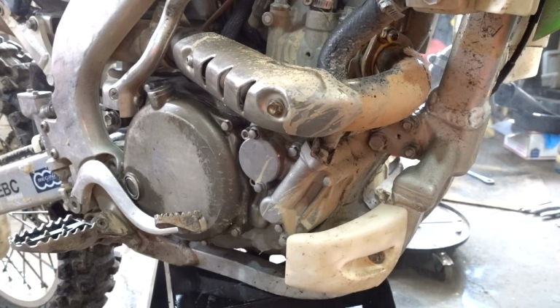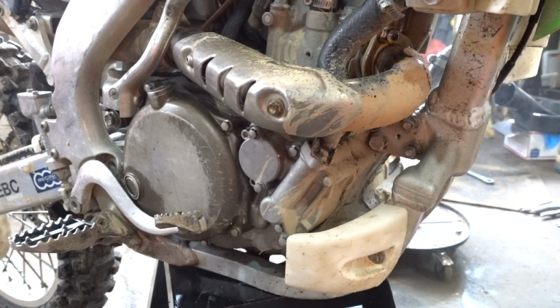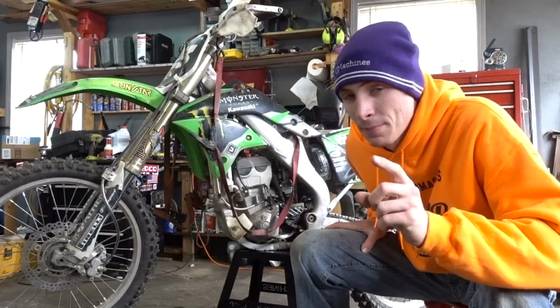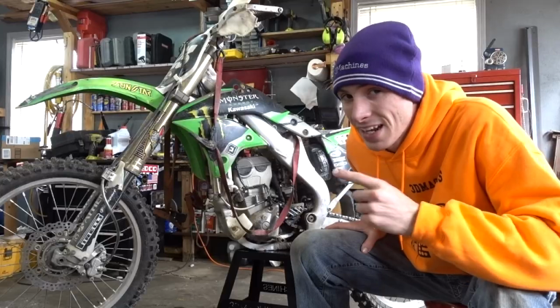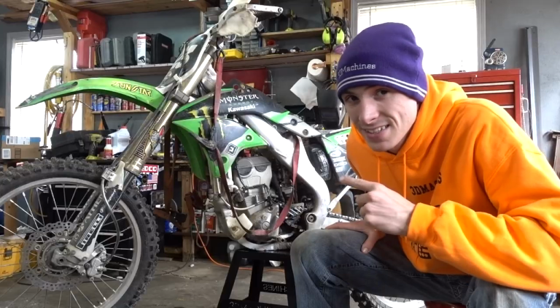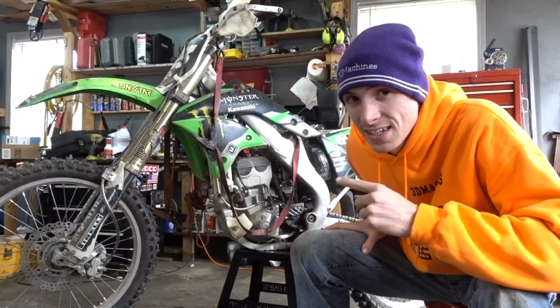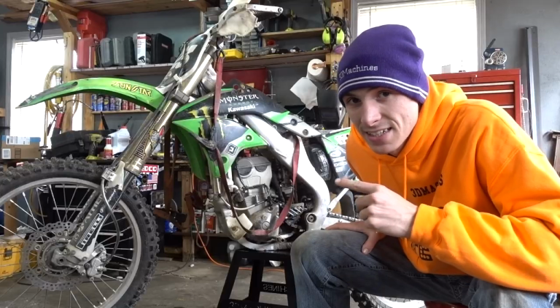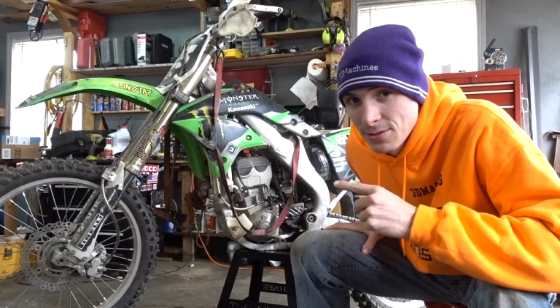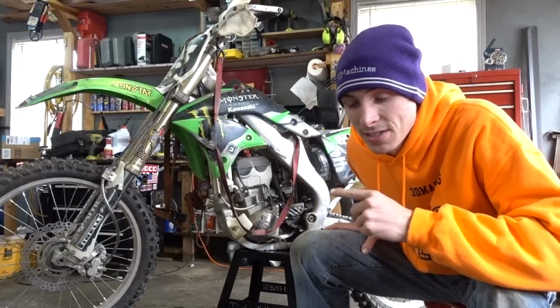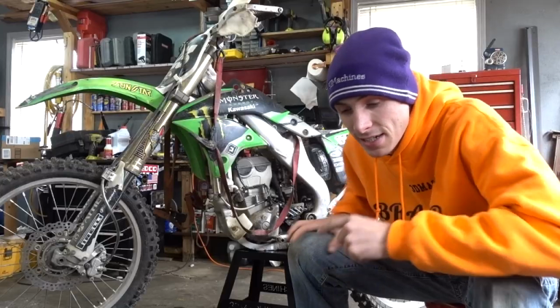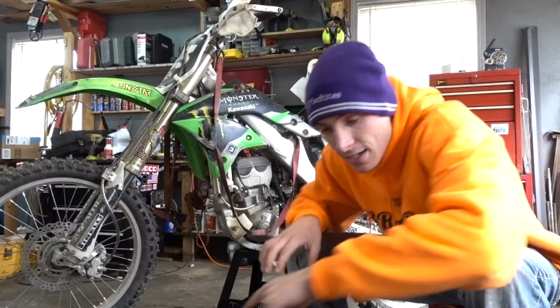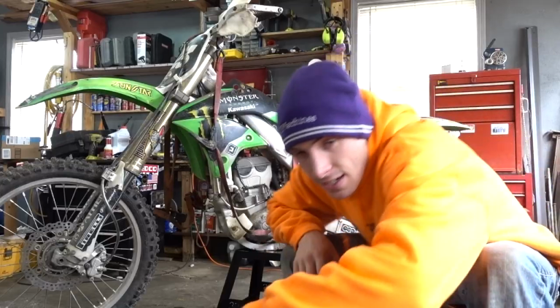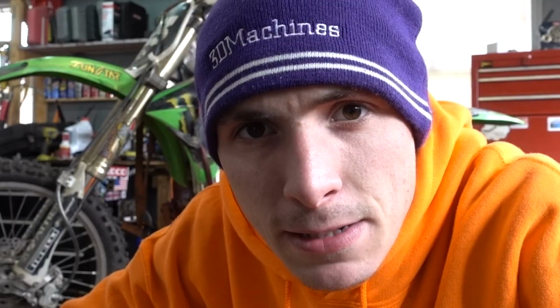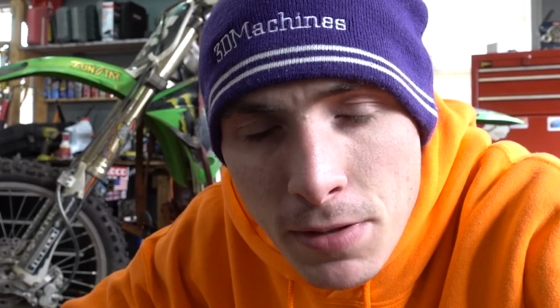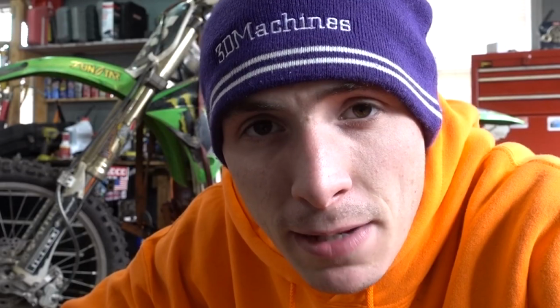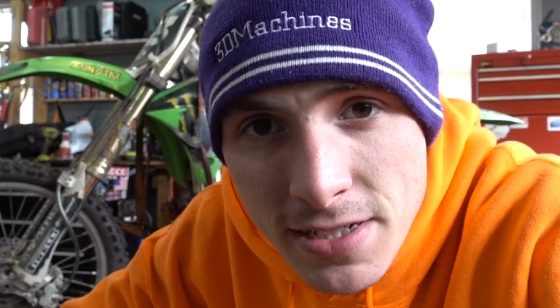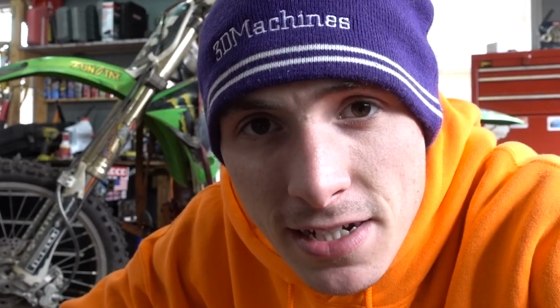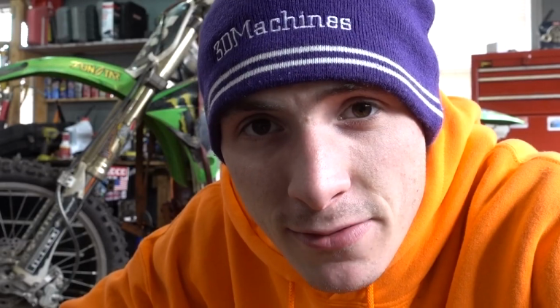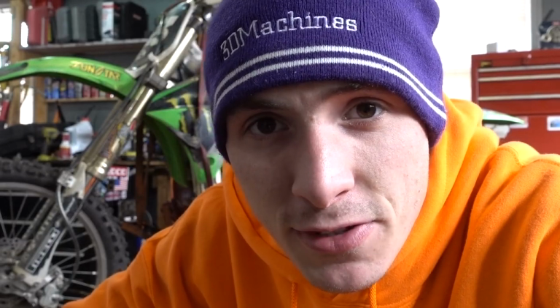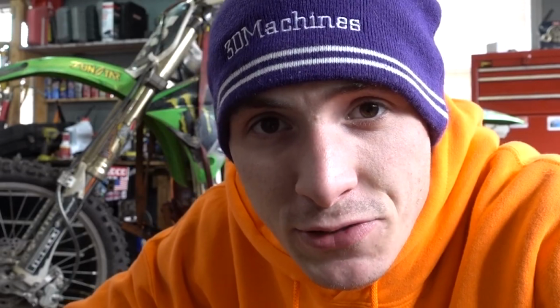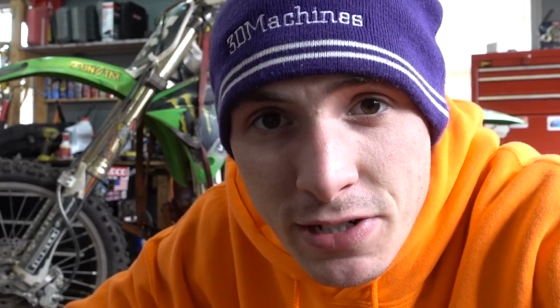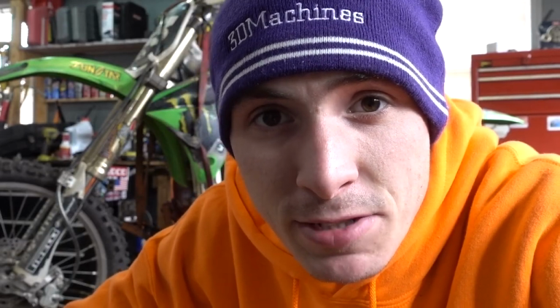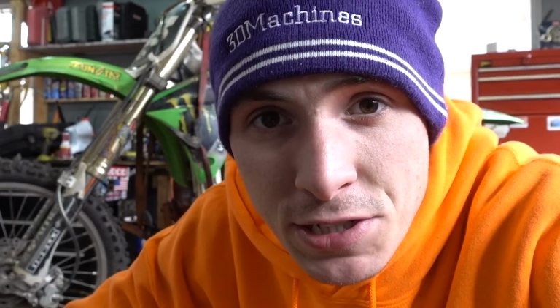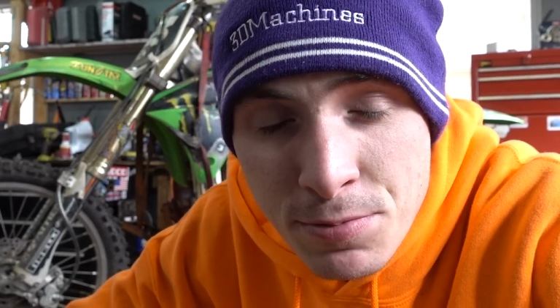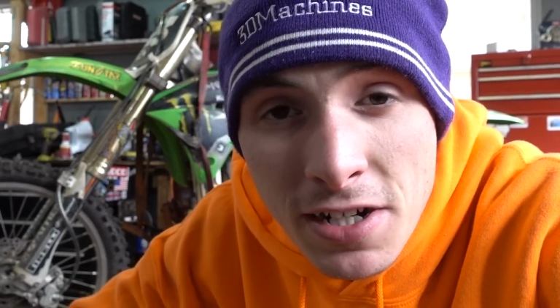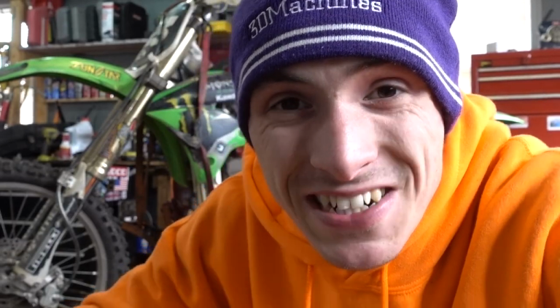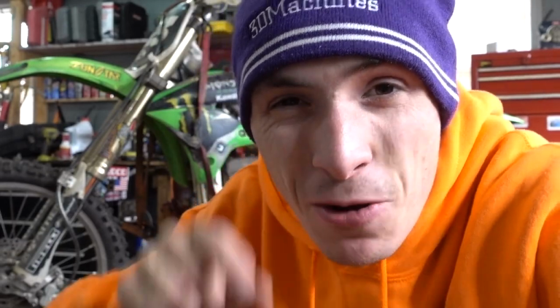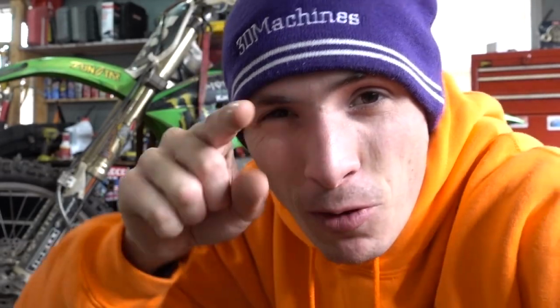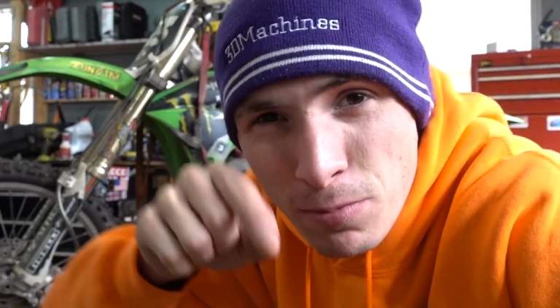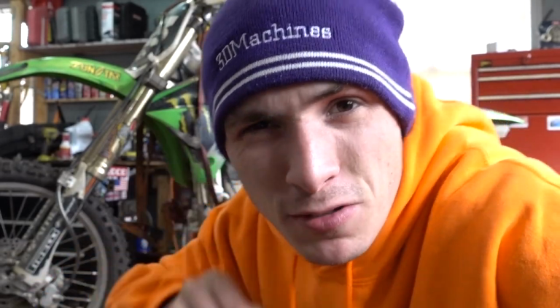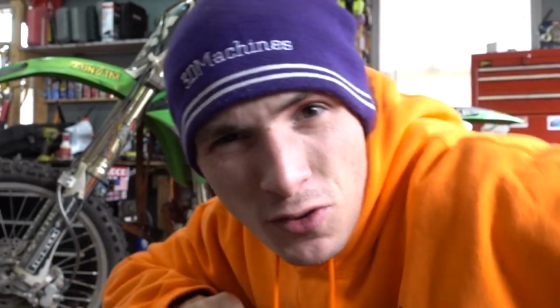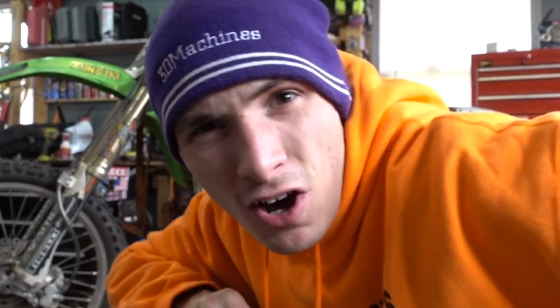I'm not excited to see what's in here, but I am excited for this 3D Machines production. Welcome to the vlog.